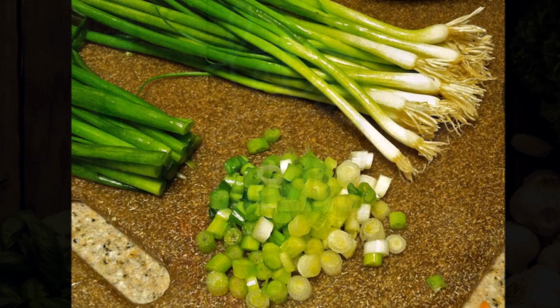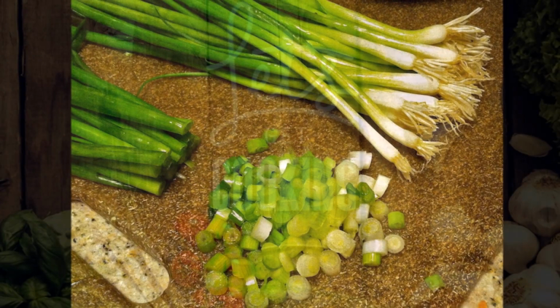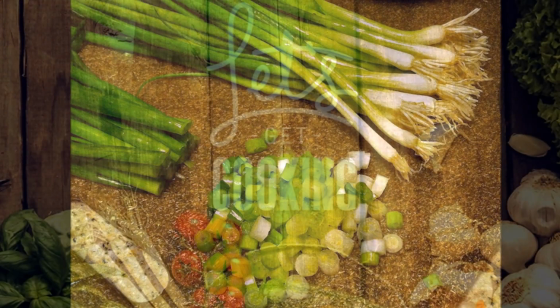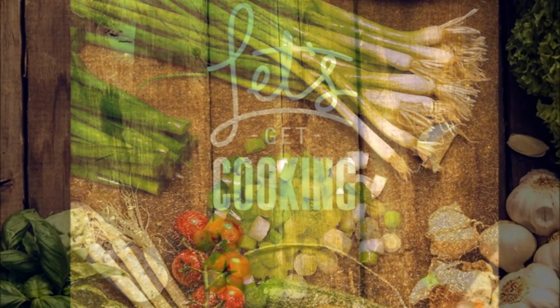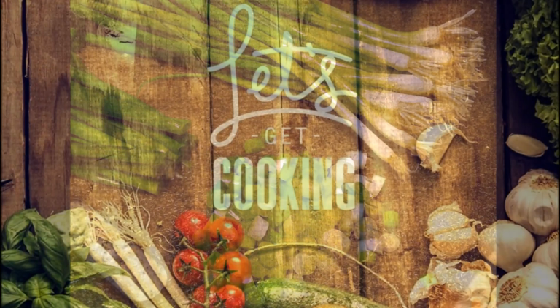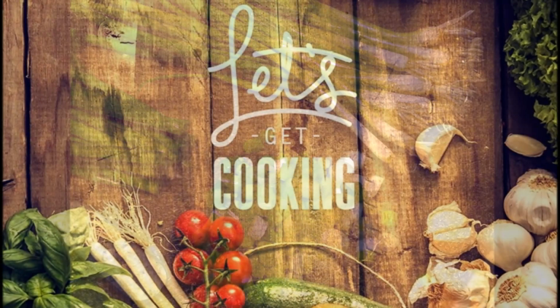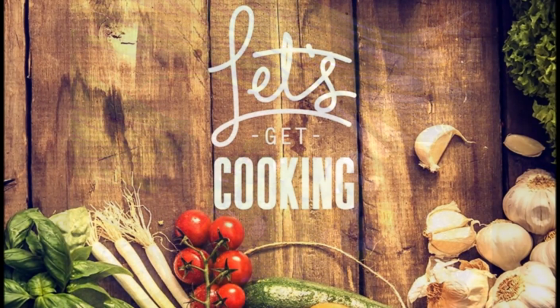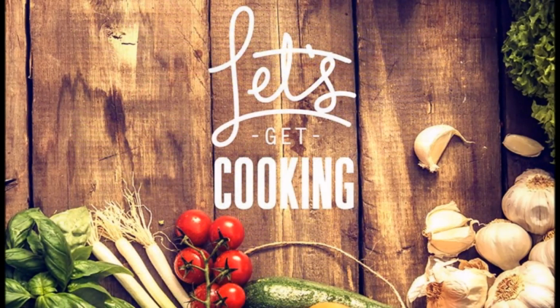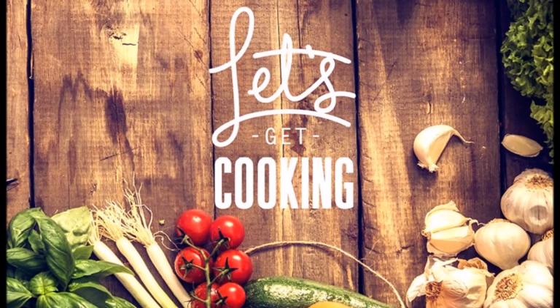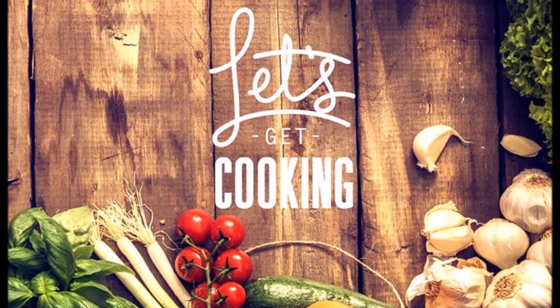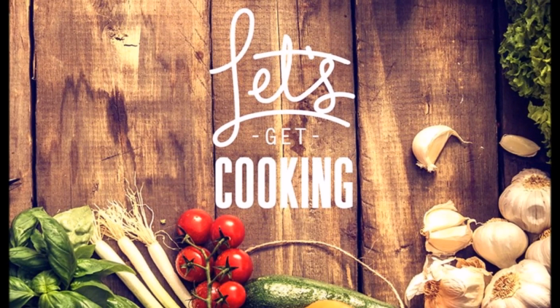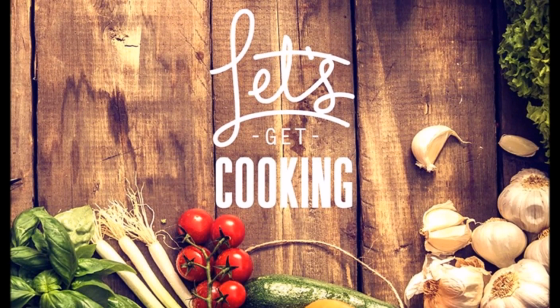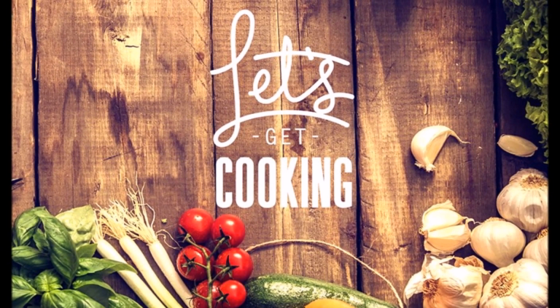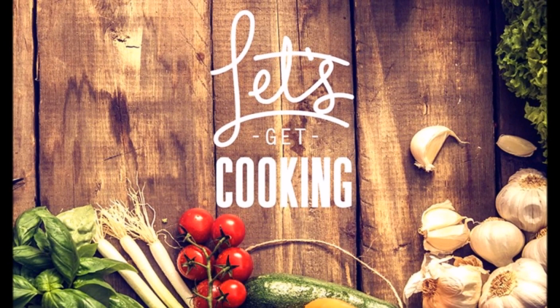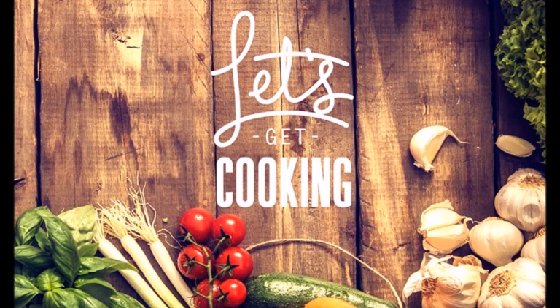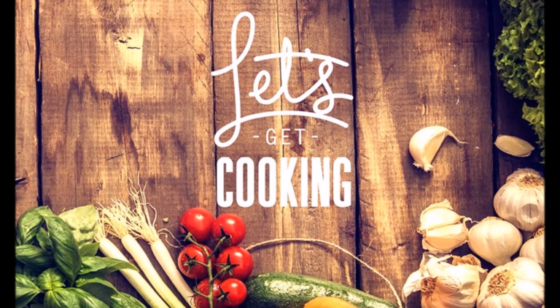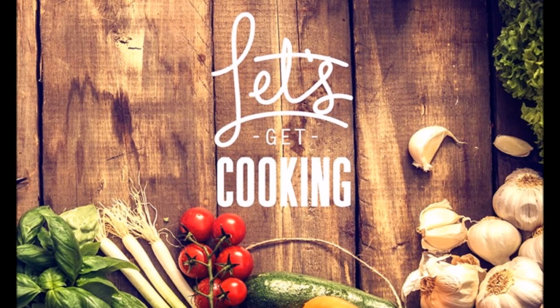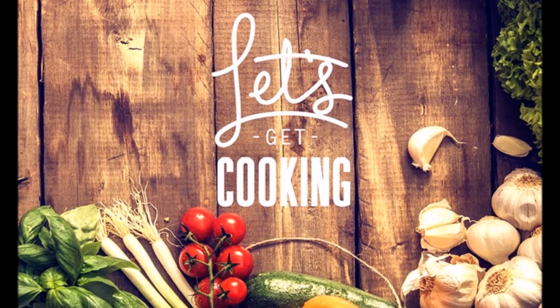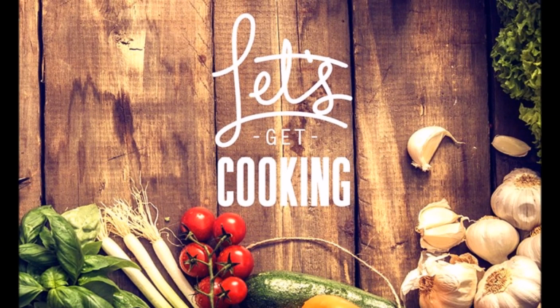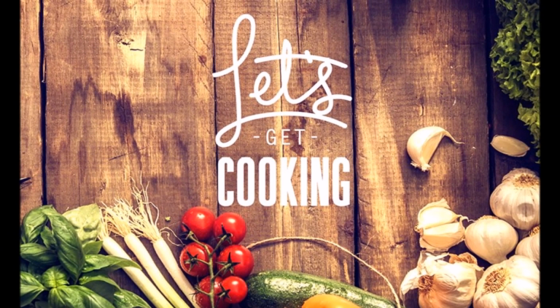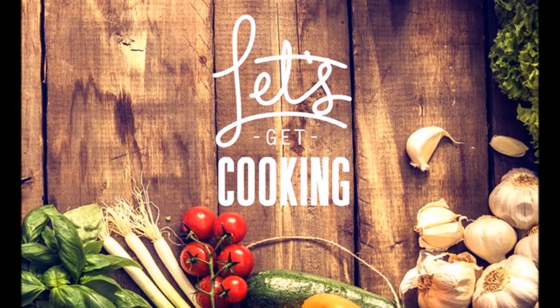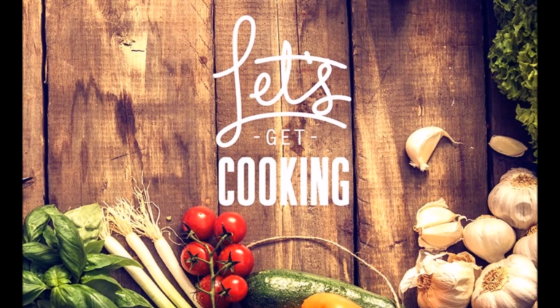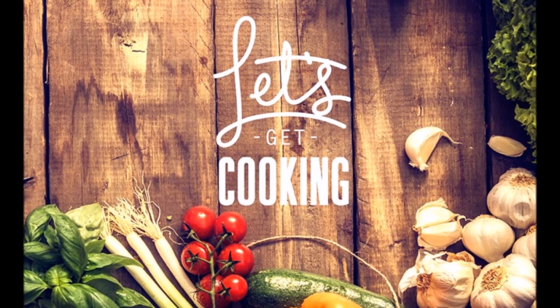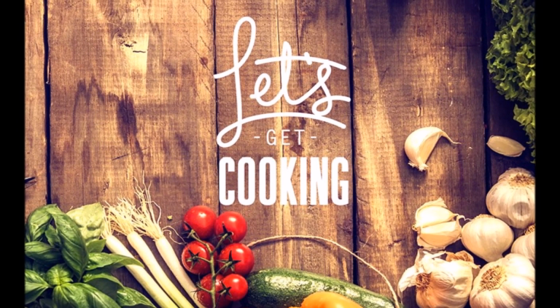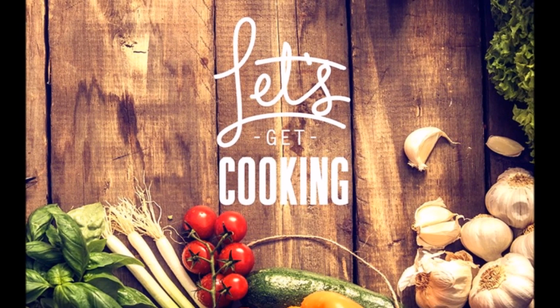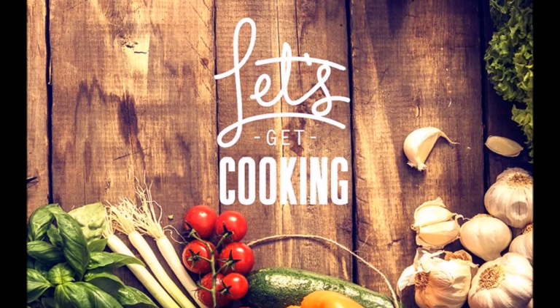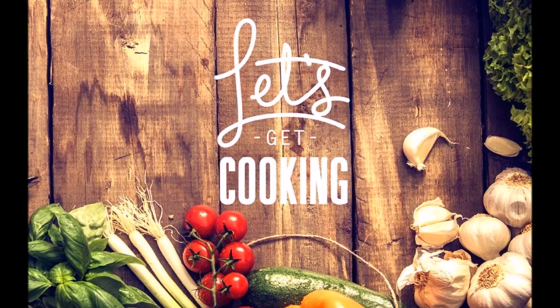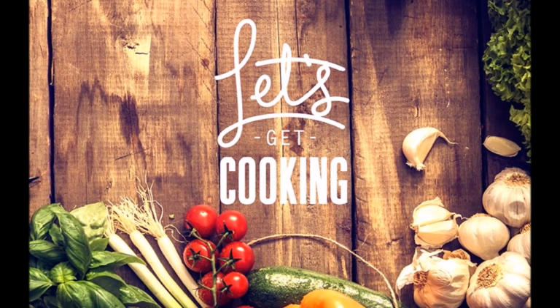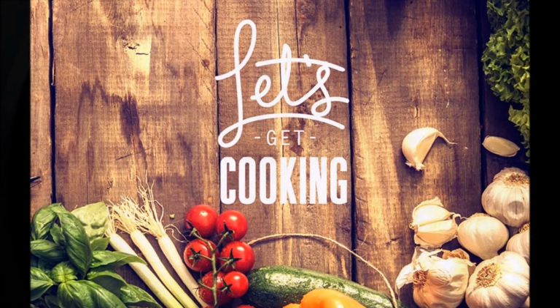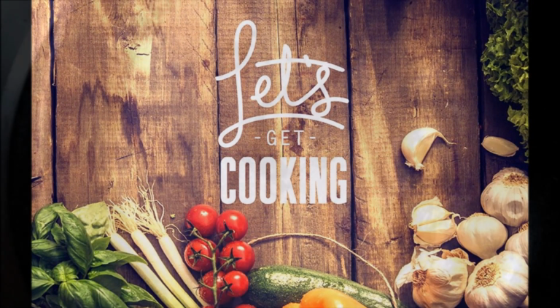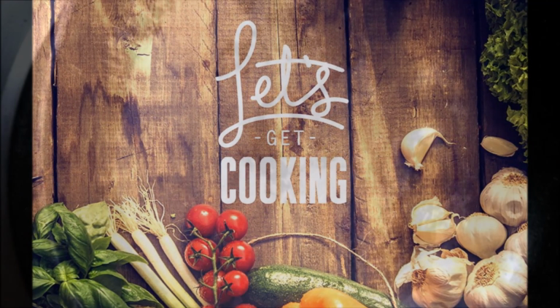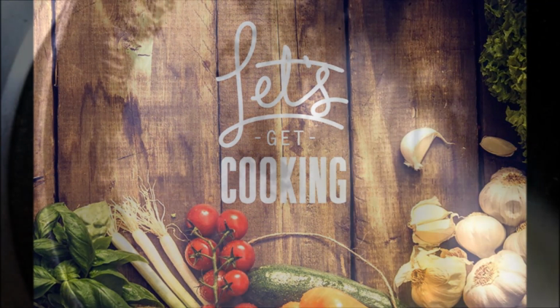Okay, so without further ado, let's get cooking. We'll sauté until it has added colors.